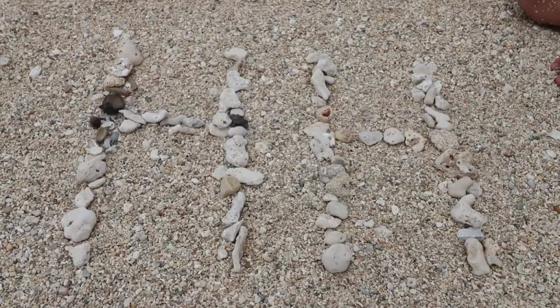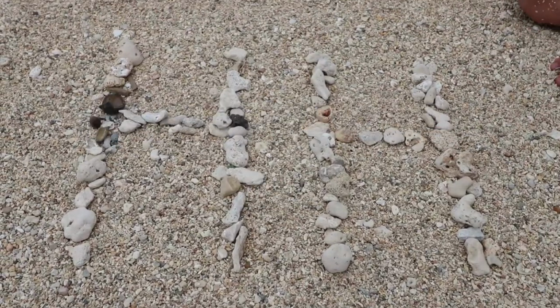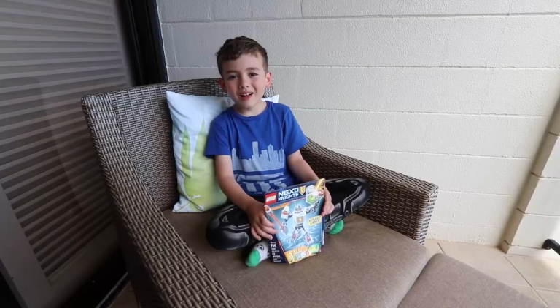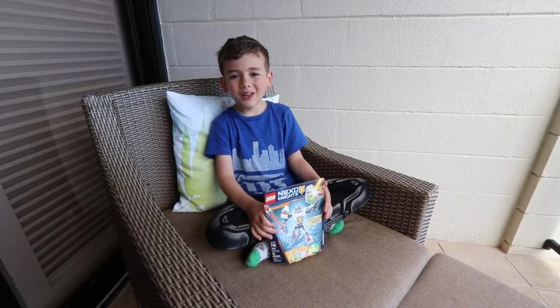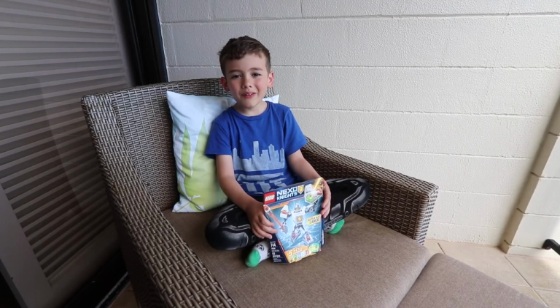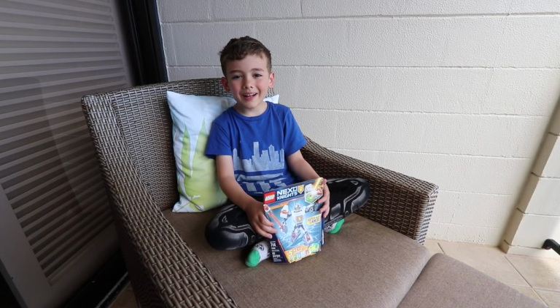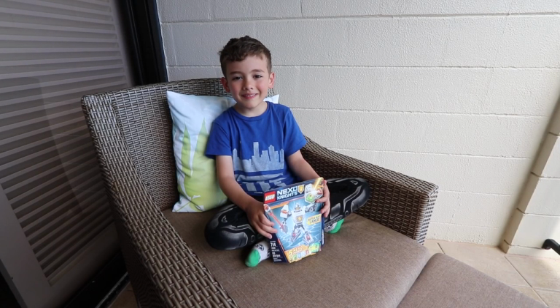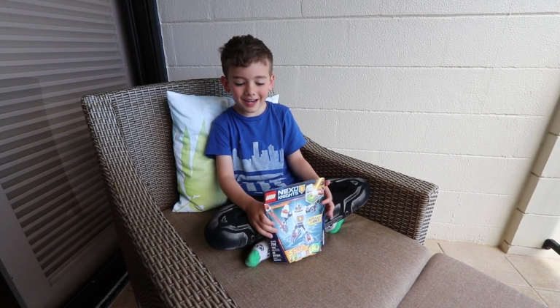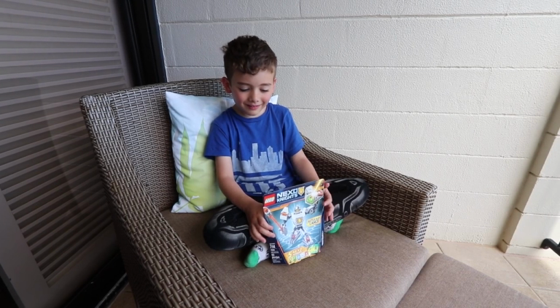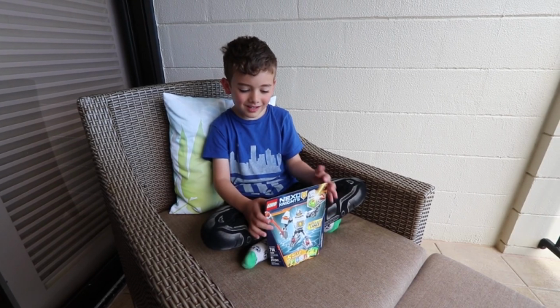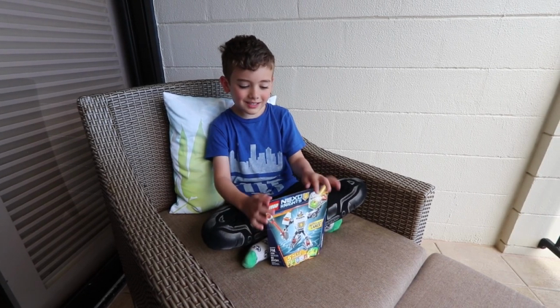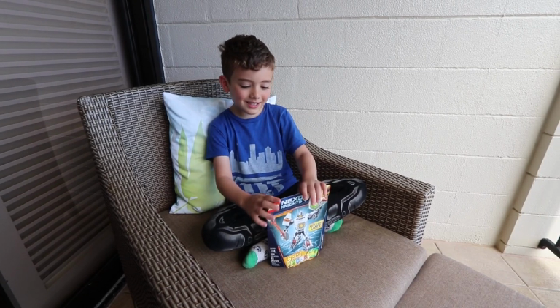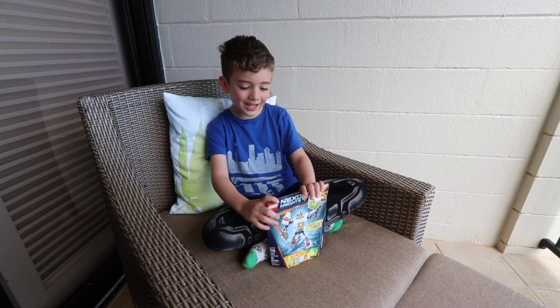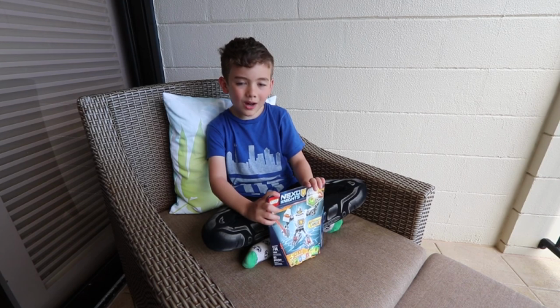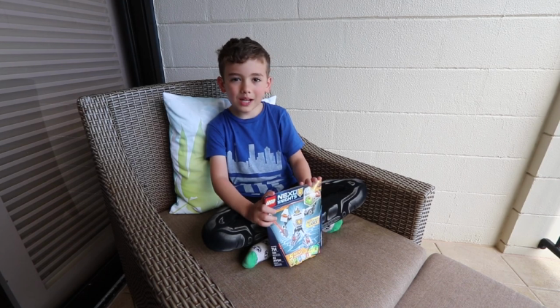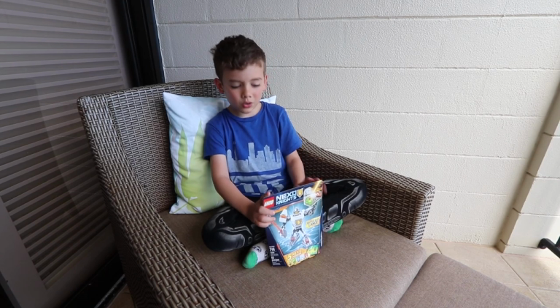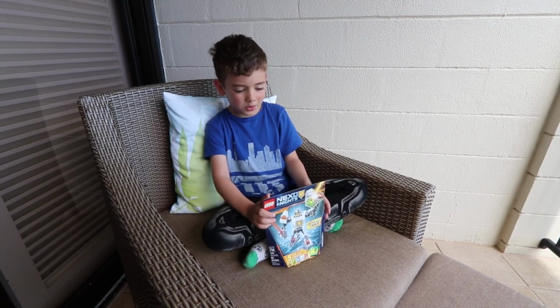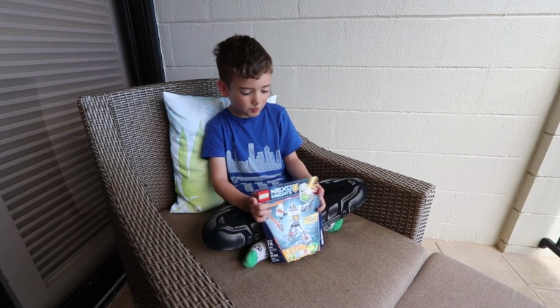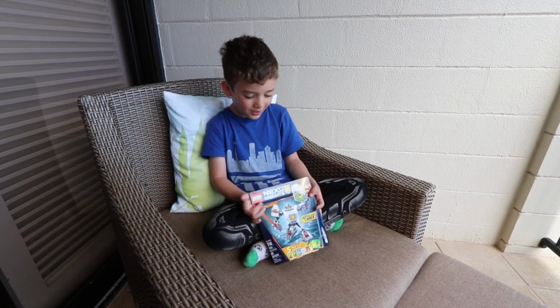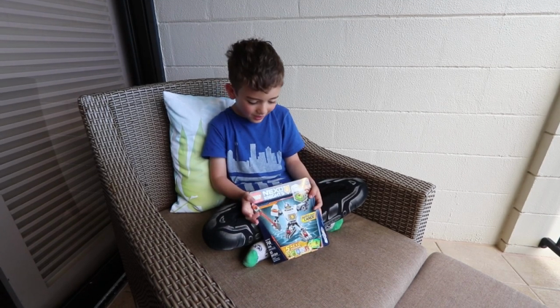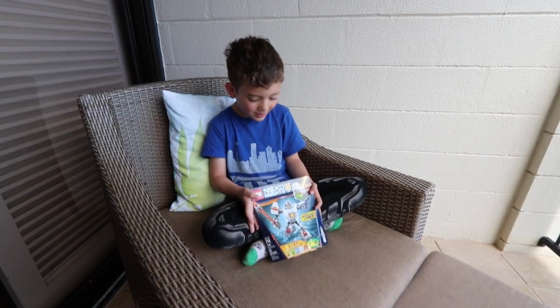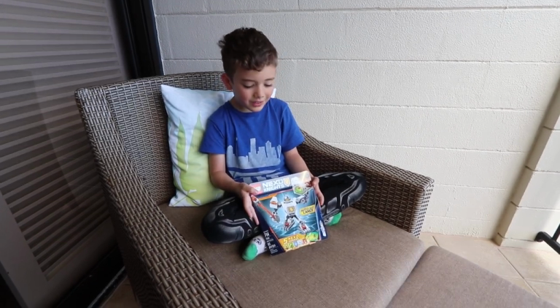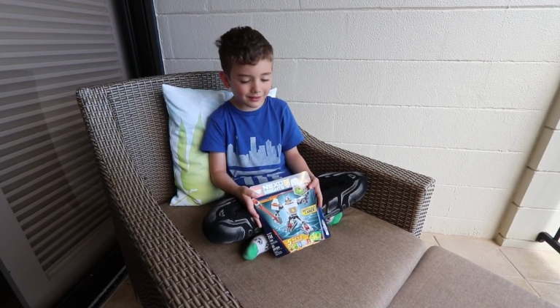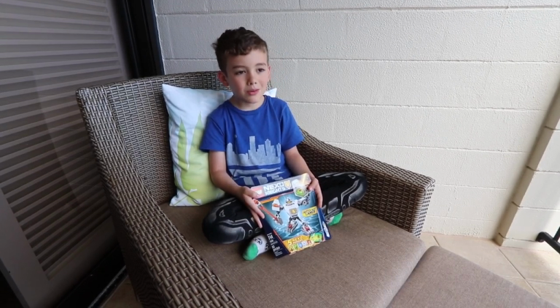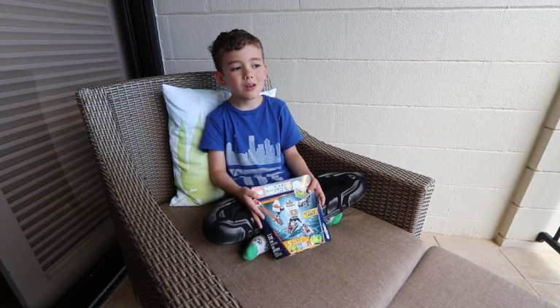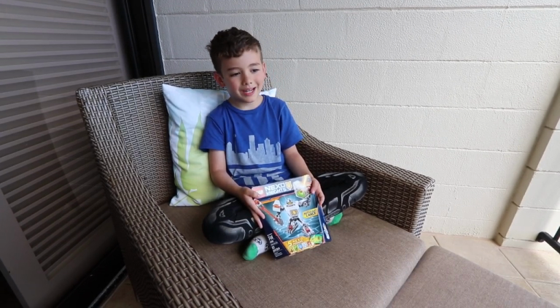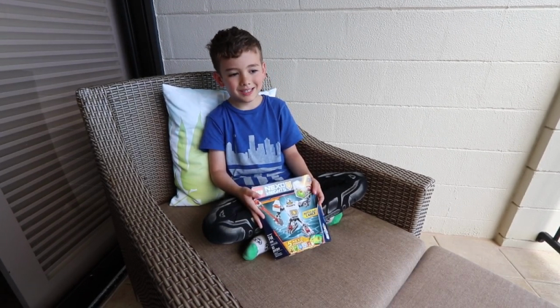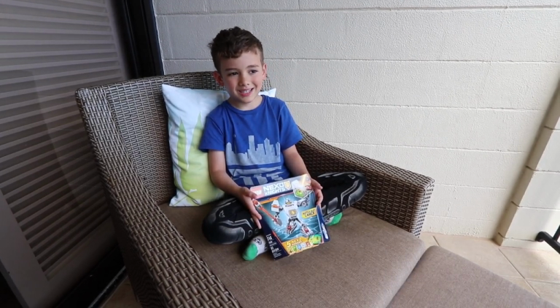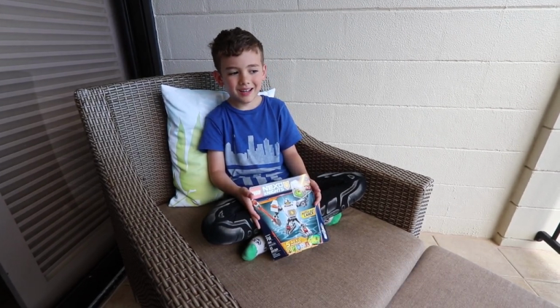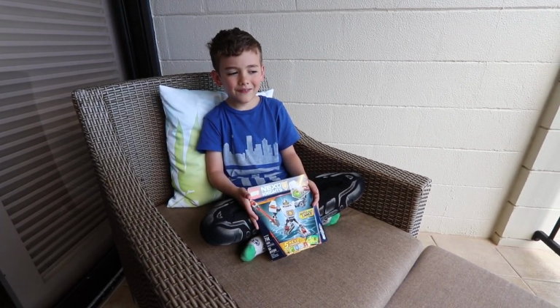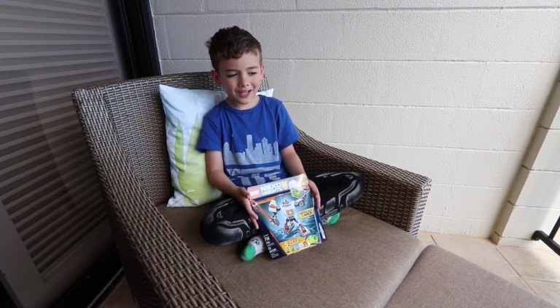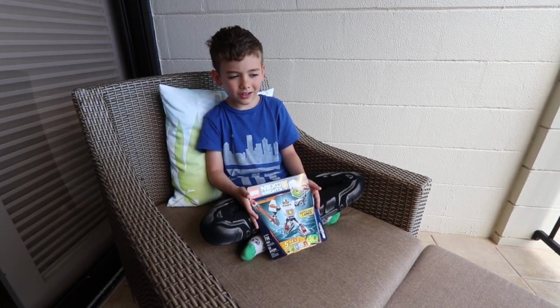Hello friends. Today we are going to be opening this Nexo Knight figure.